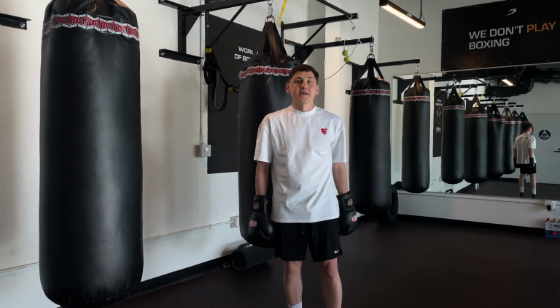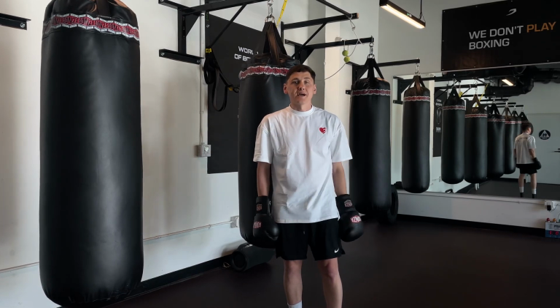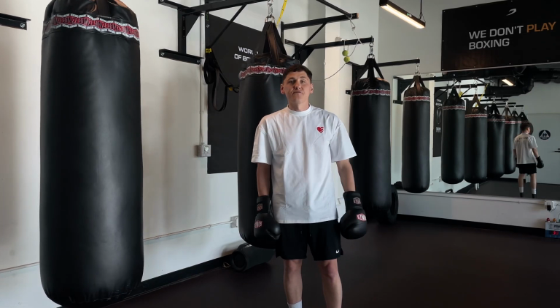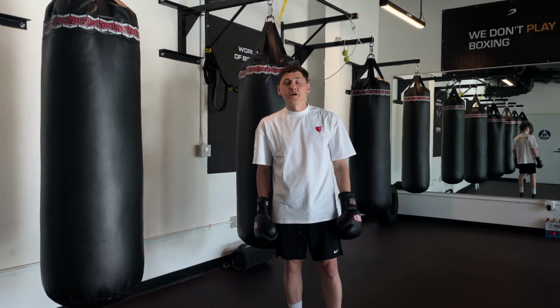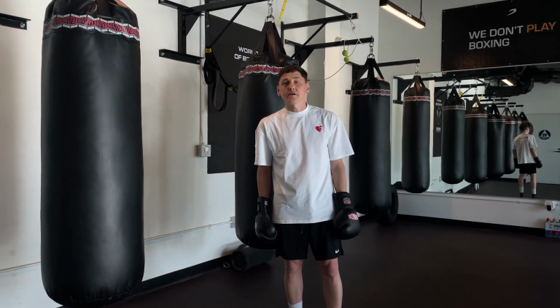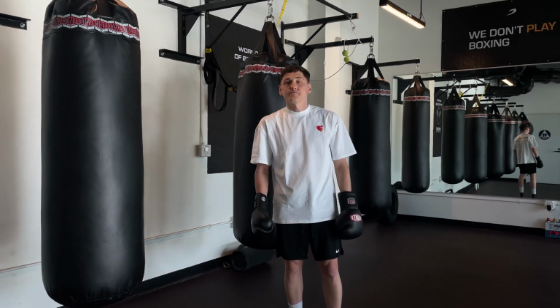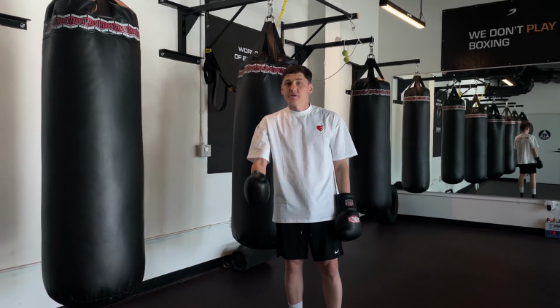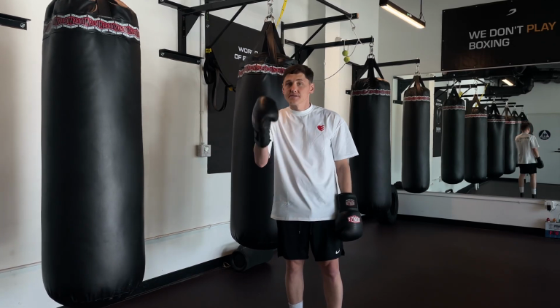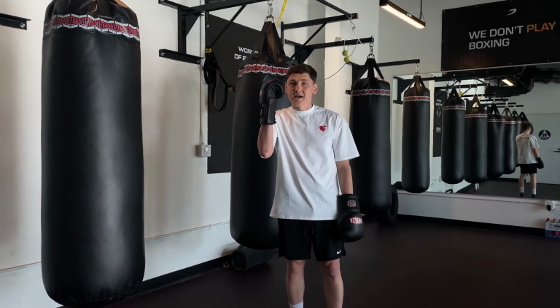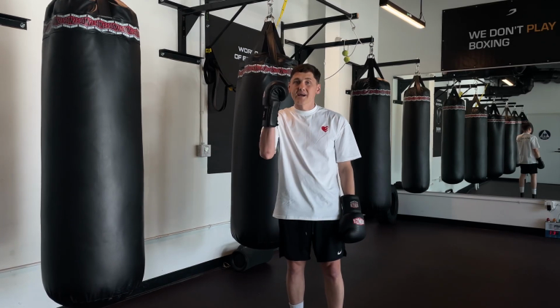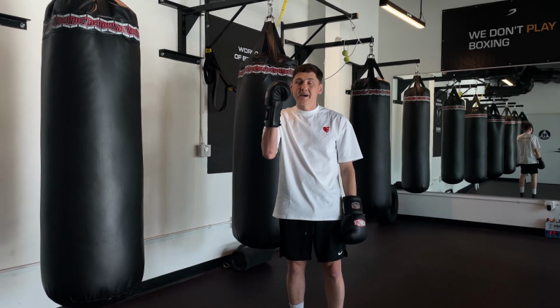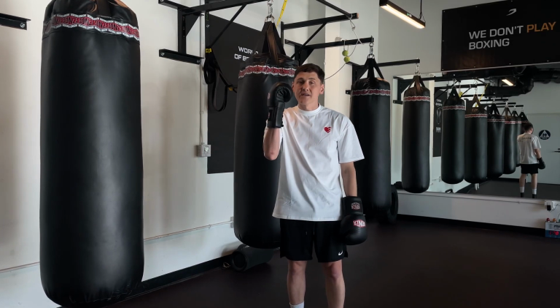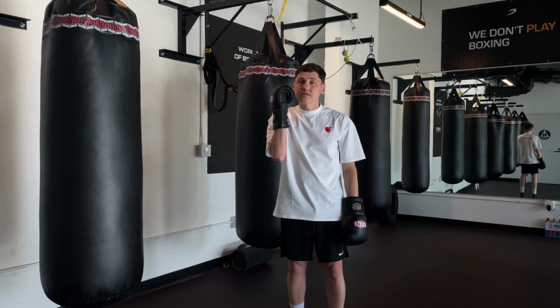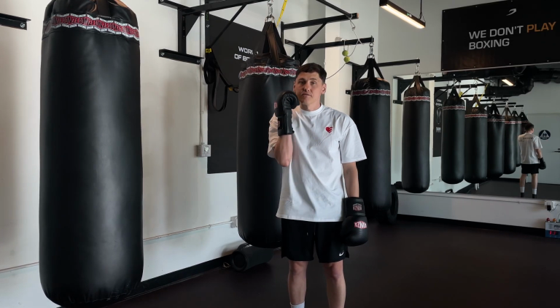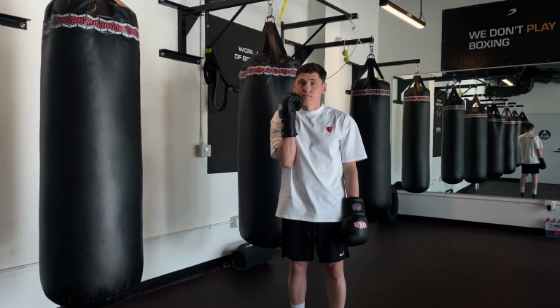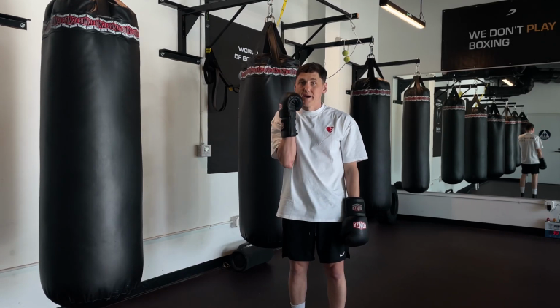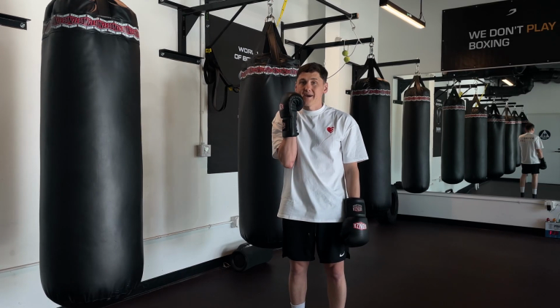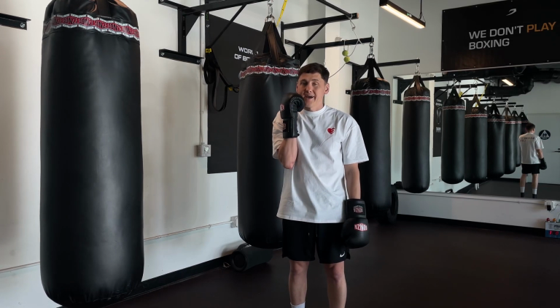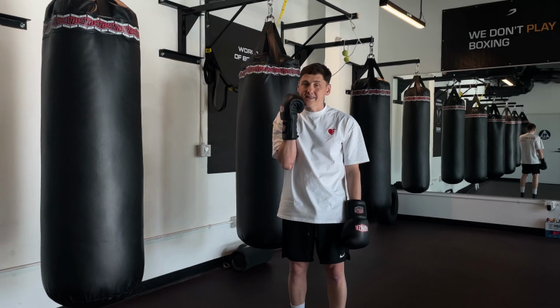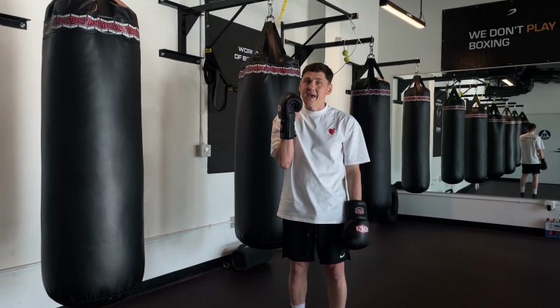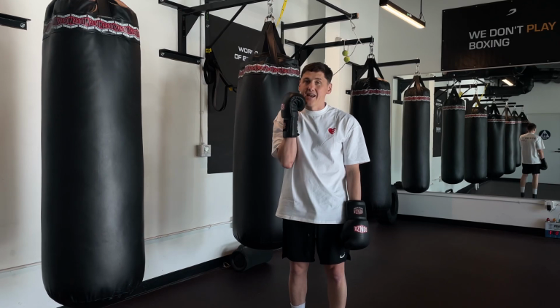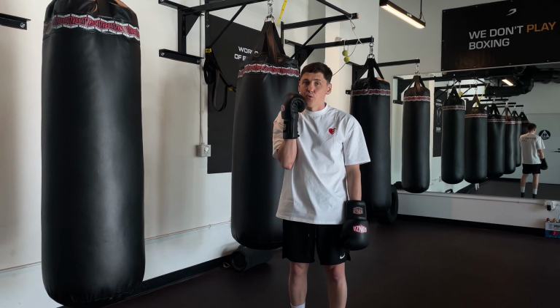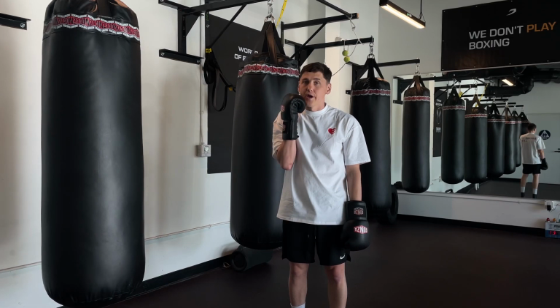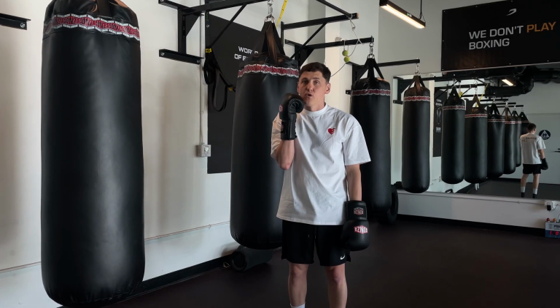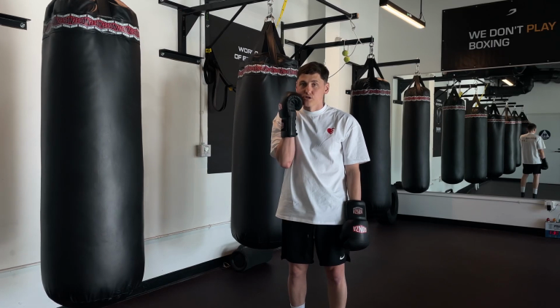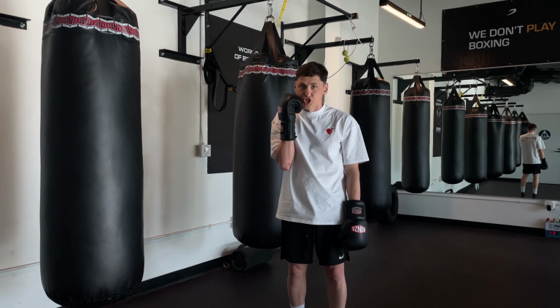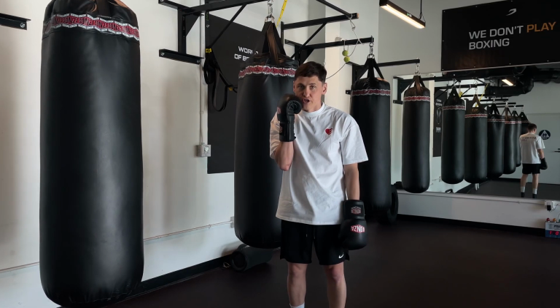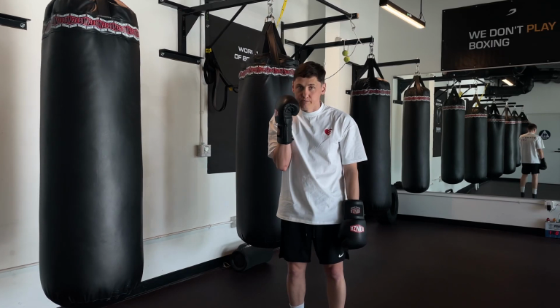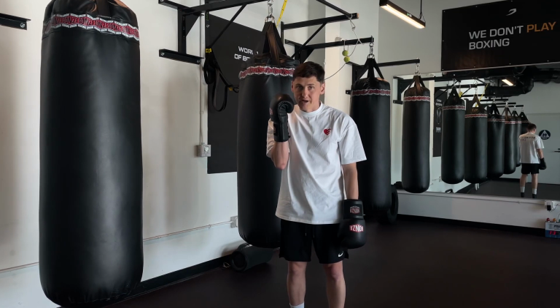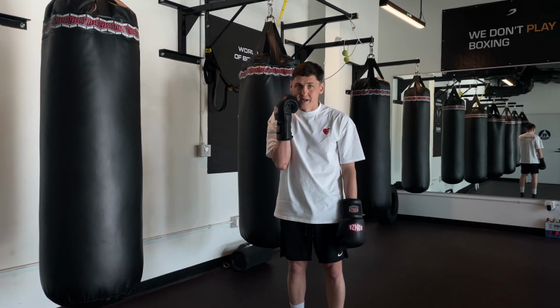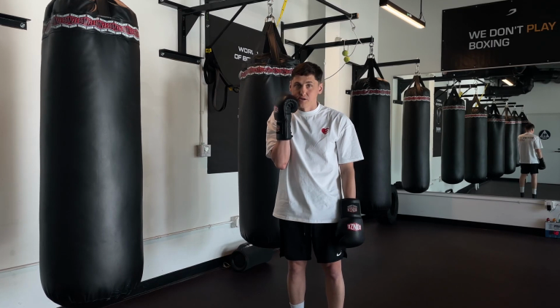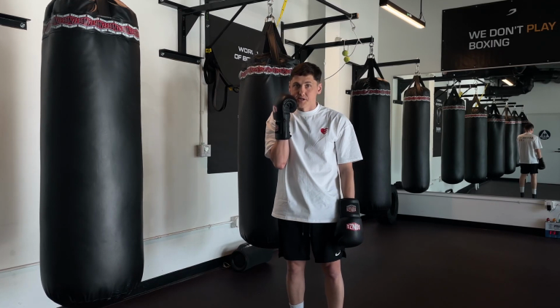Second thing — your back hand, anyway on the chin. Protect yourself.